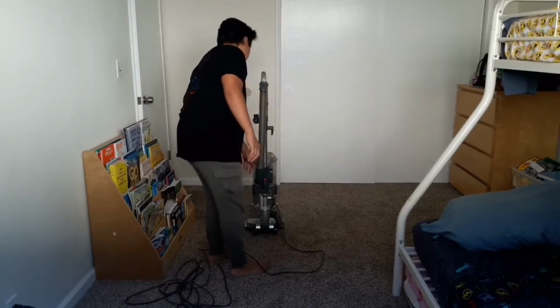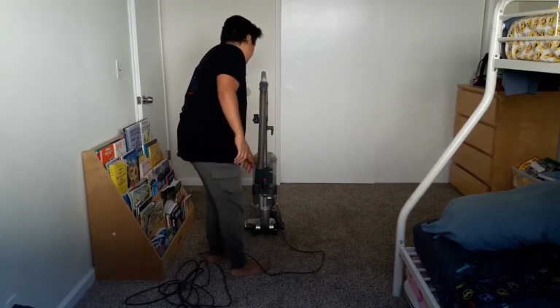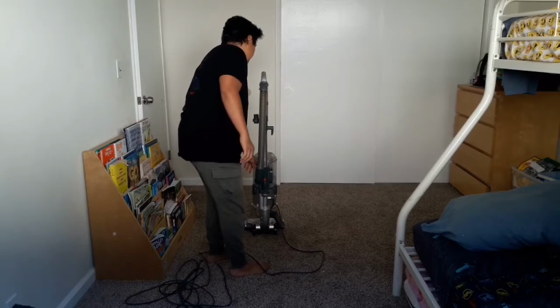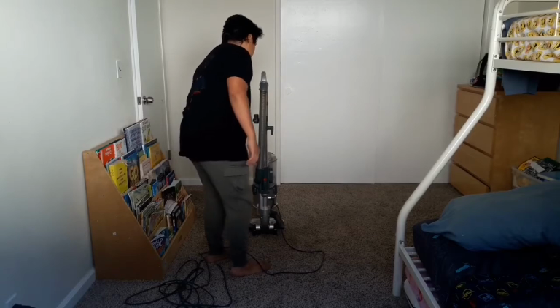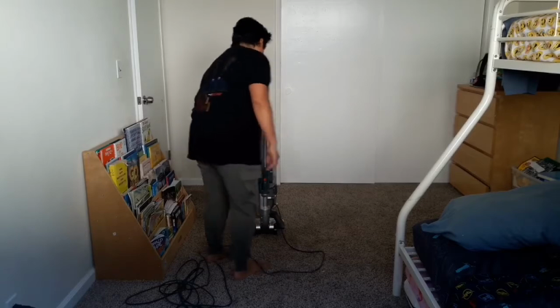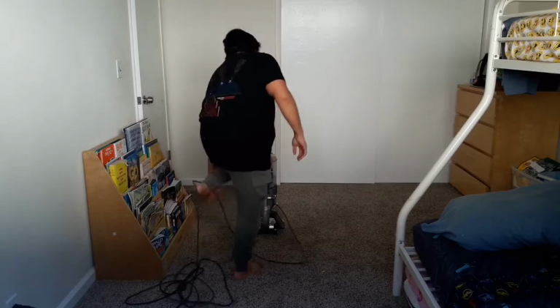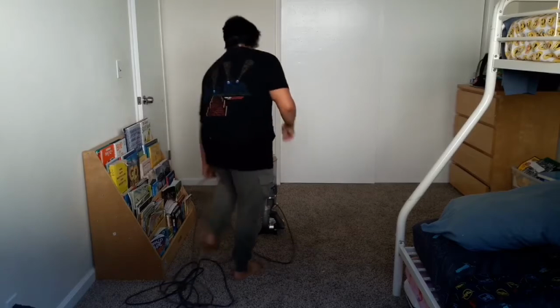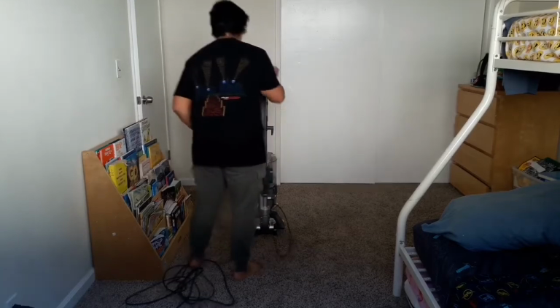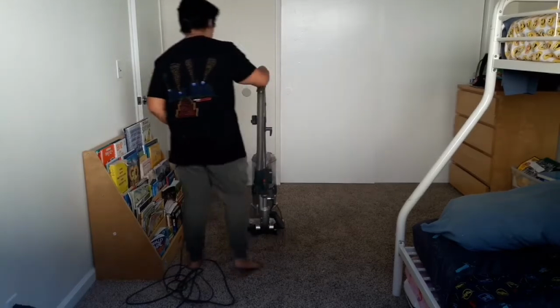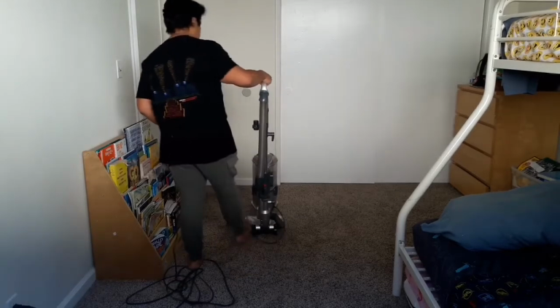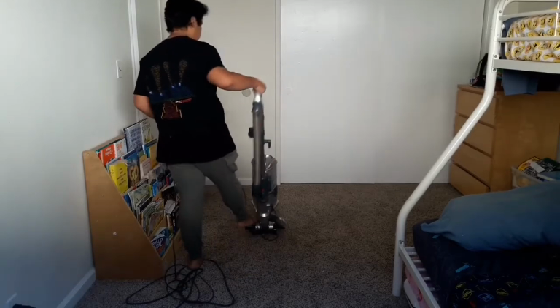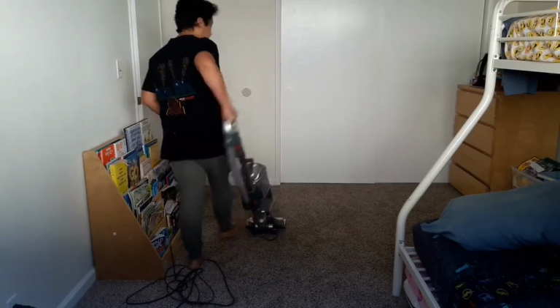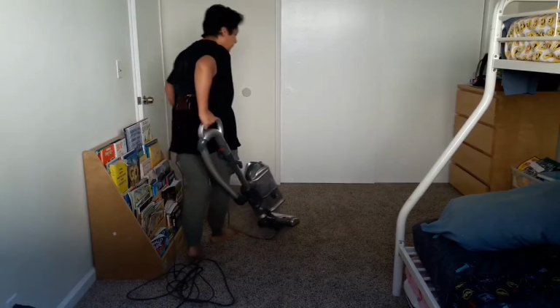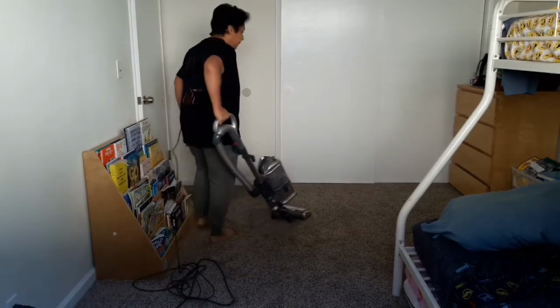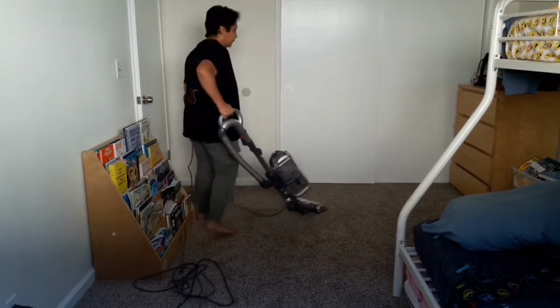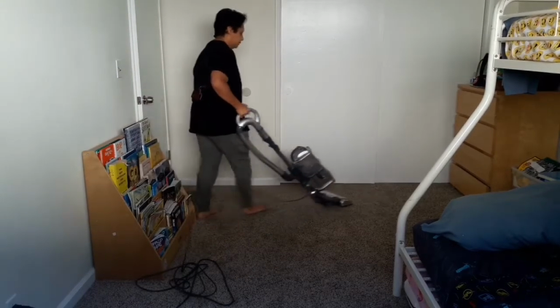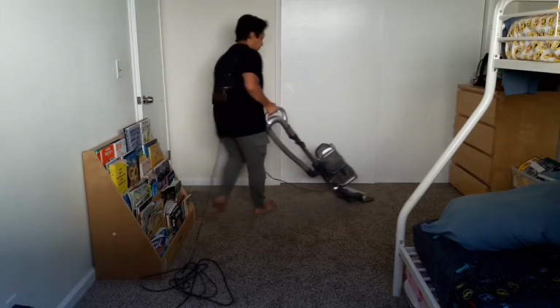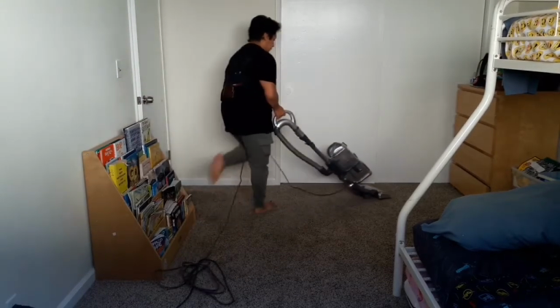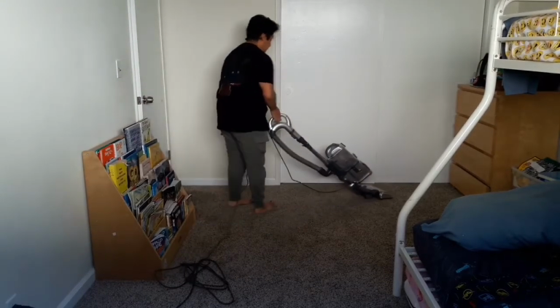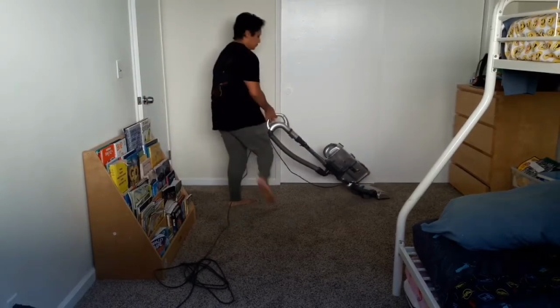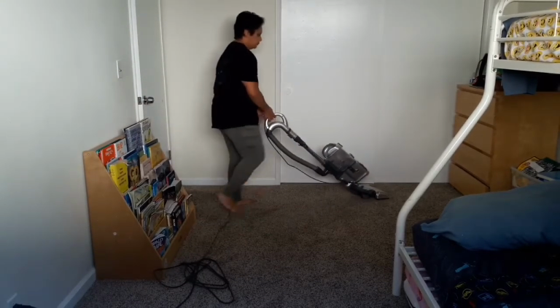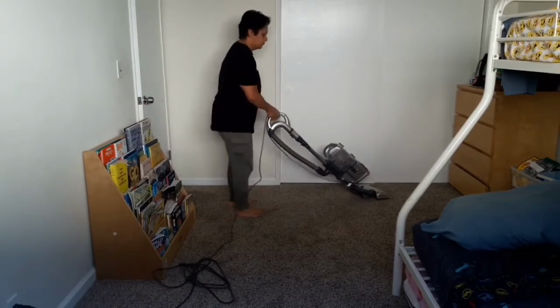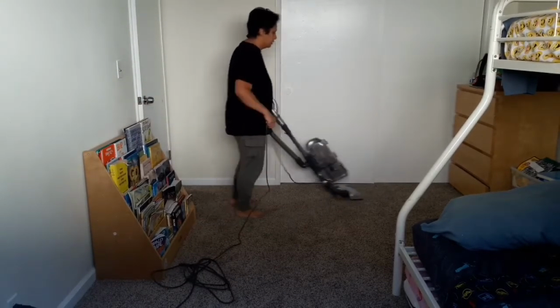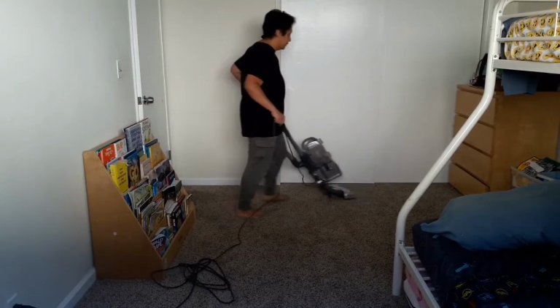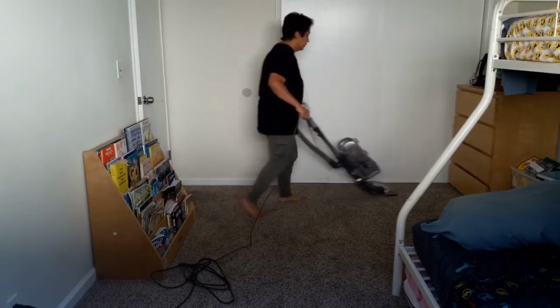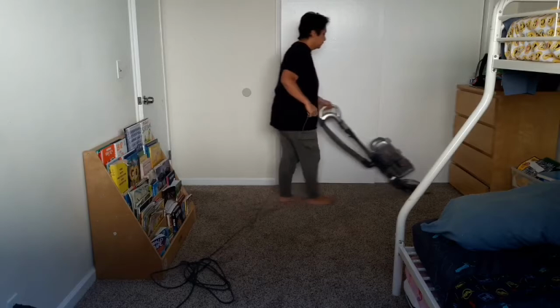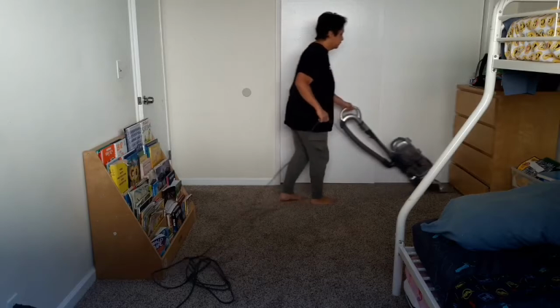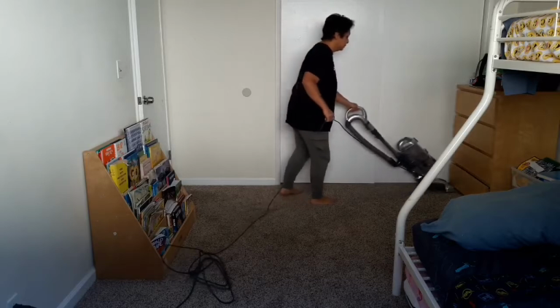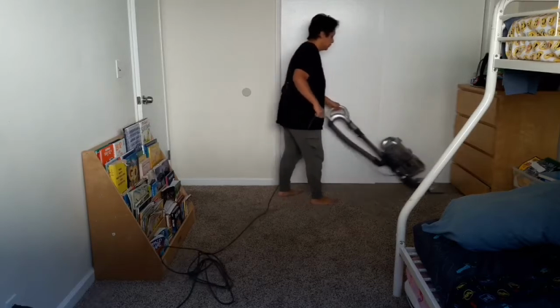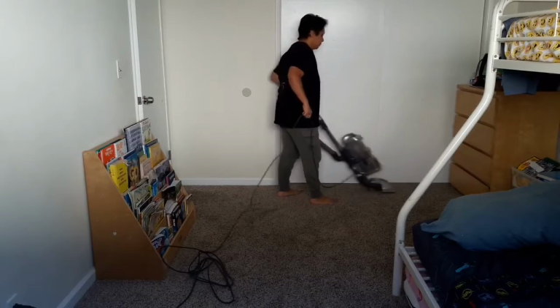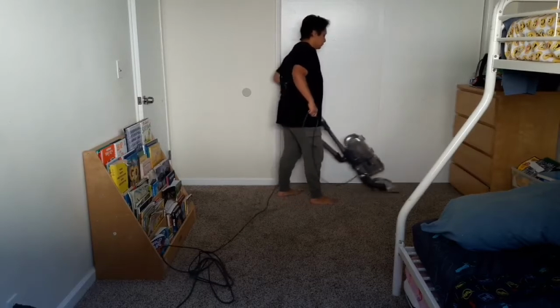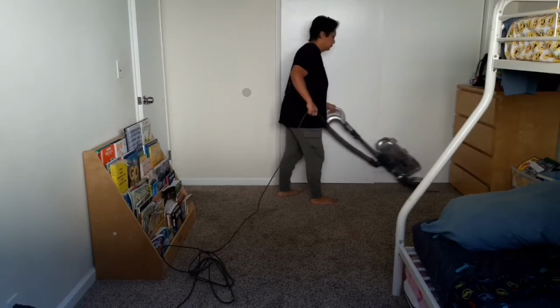You want to plug the vacuum in from the far end of where you're going to start, so that you don't vacuum yourself into a corner.